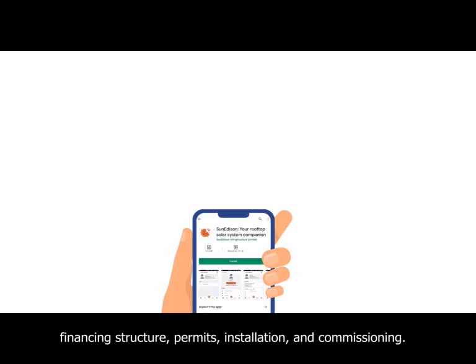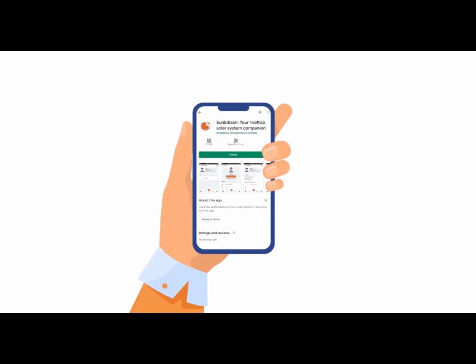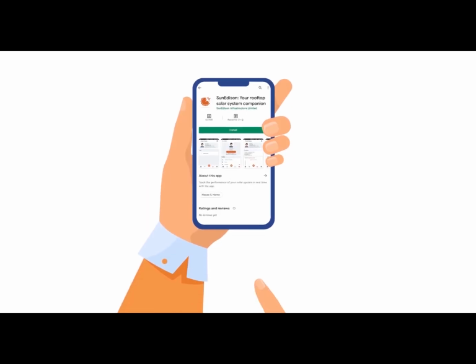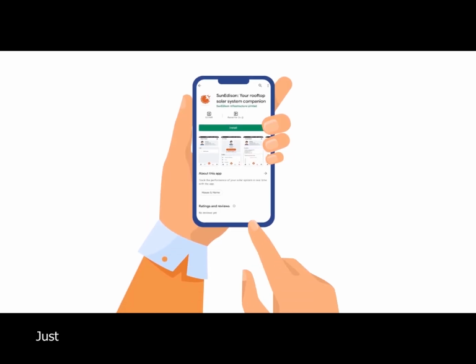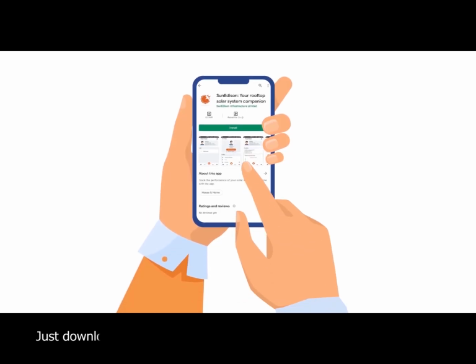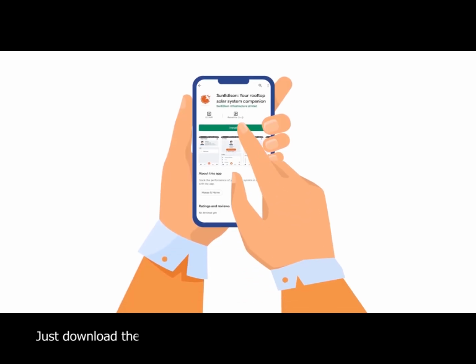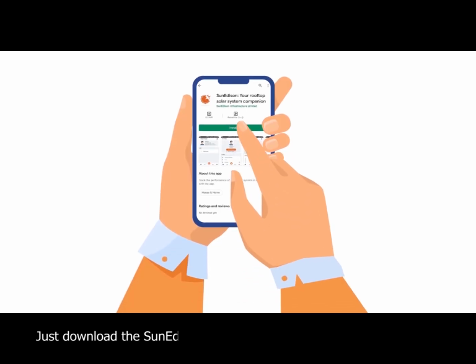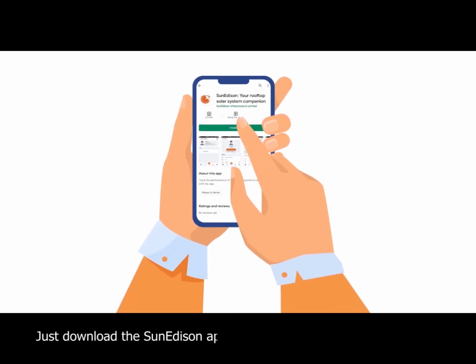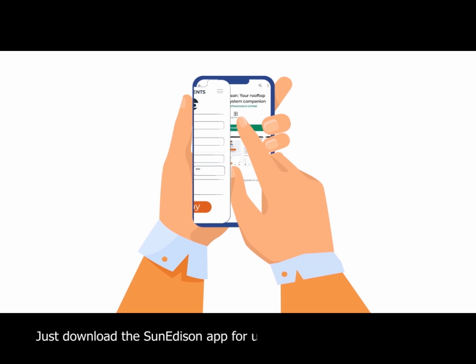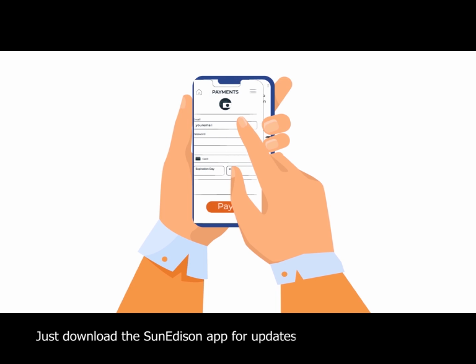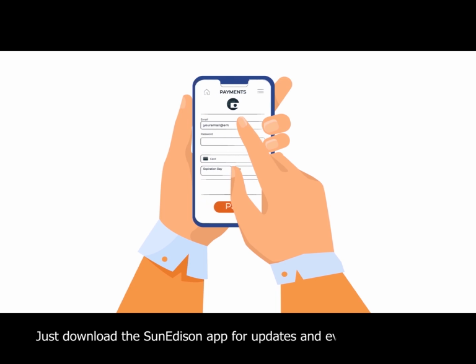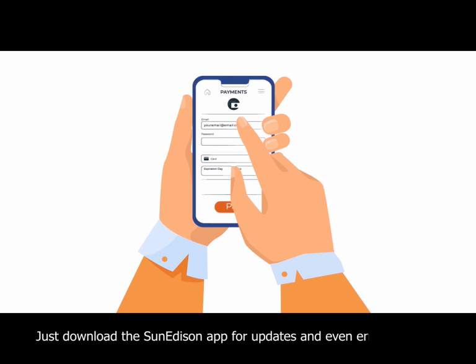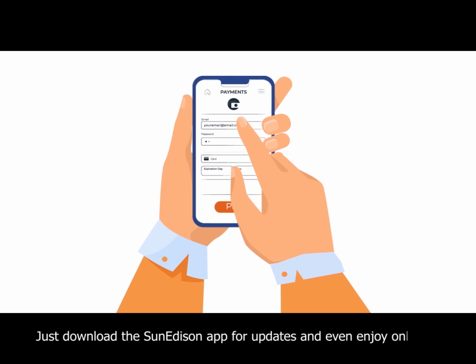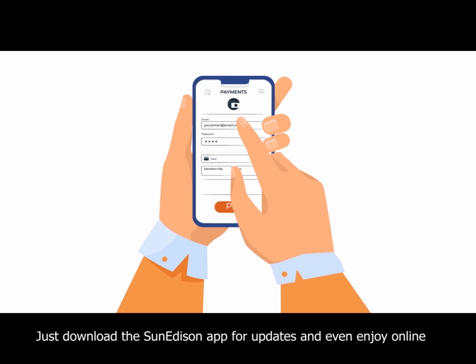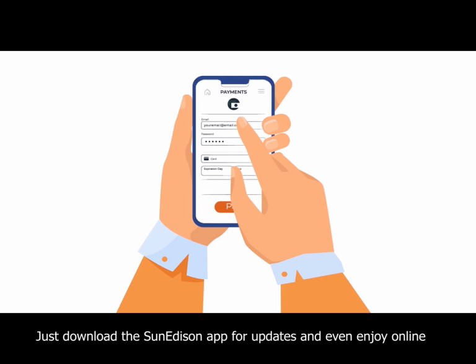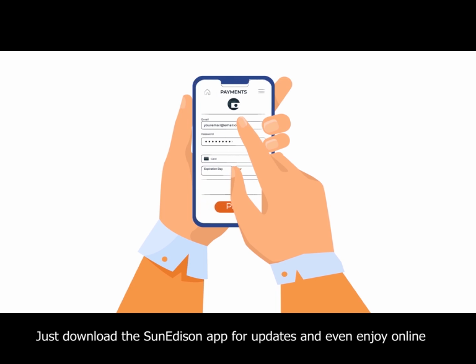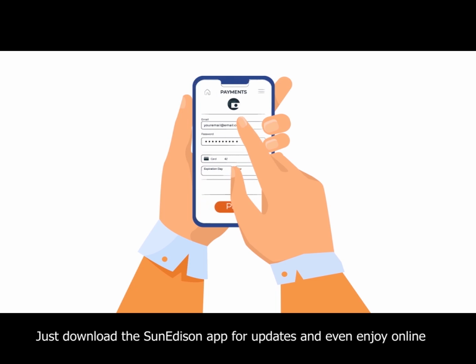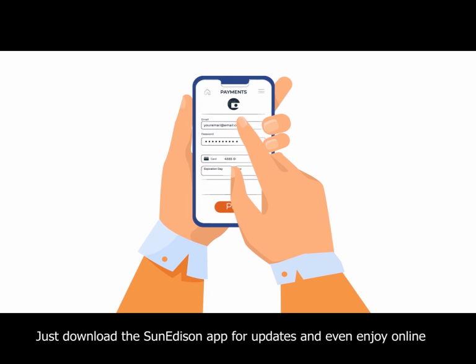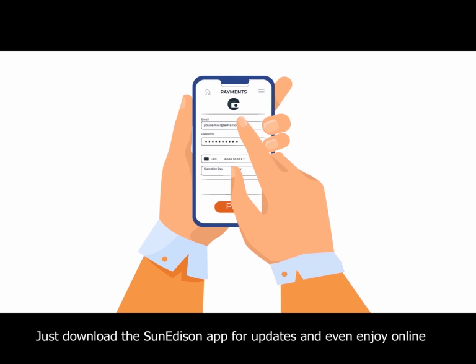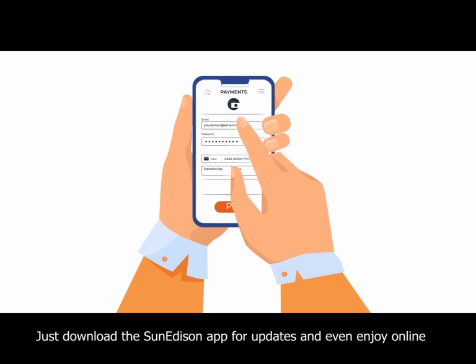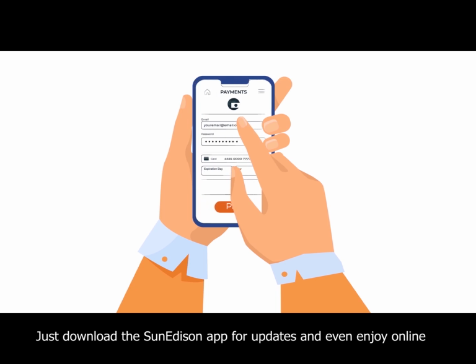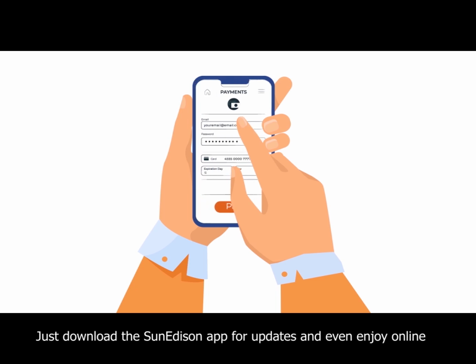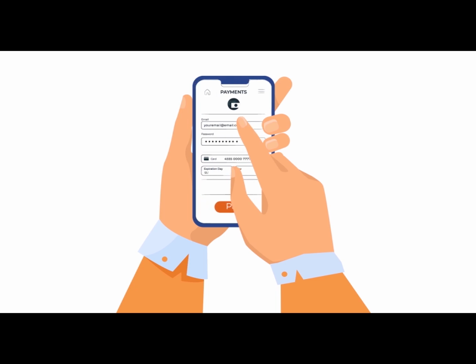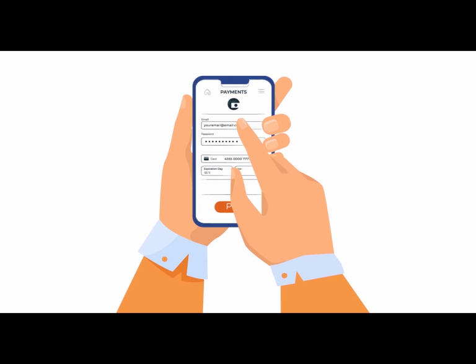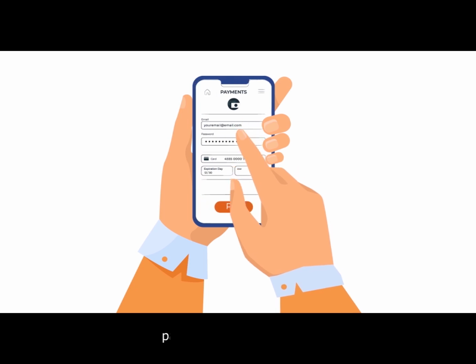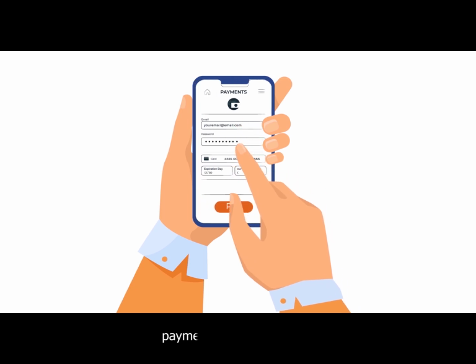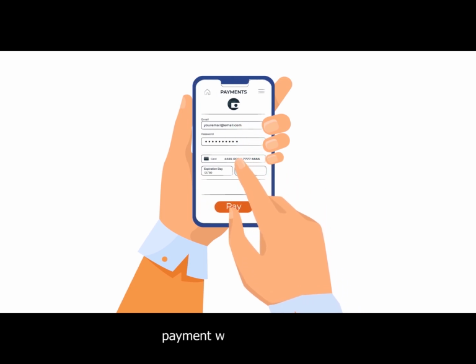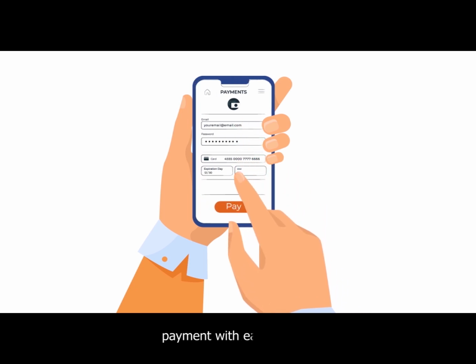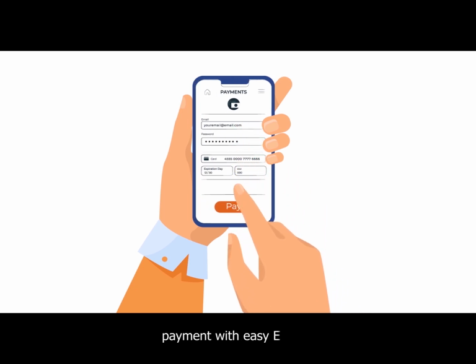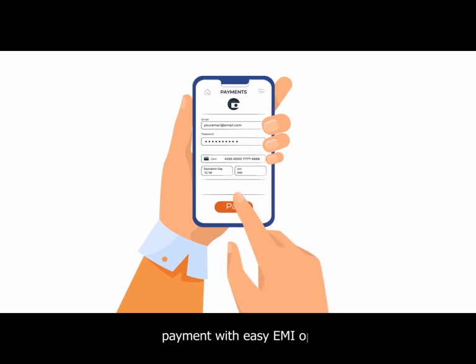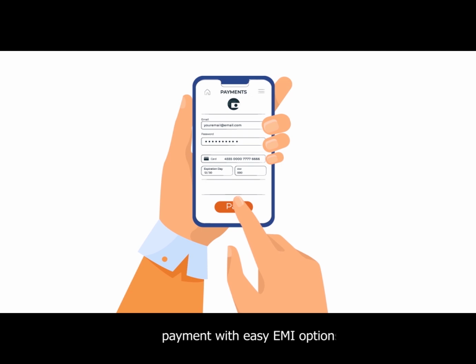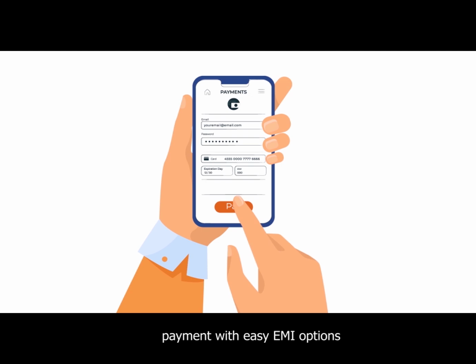Just download the SunEdison app for updates and even enjoy online payment with easy EMI options.